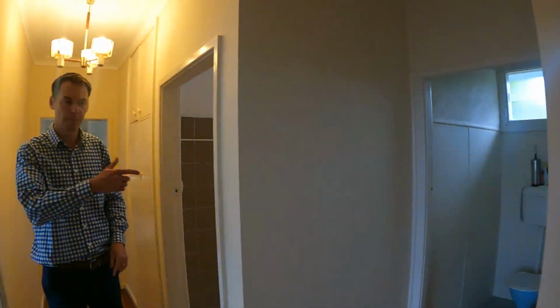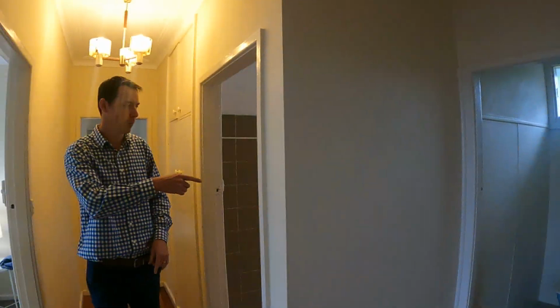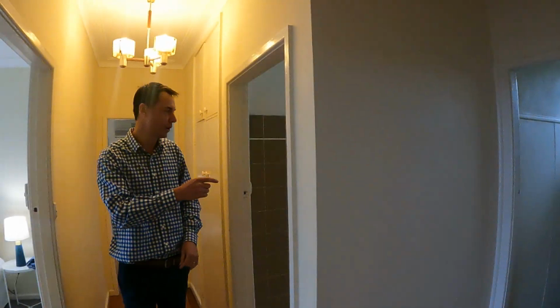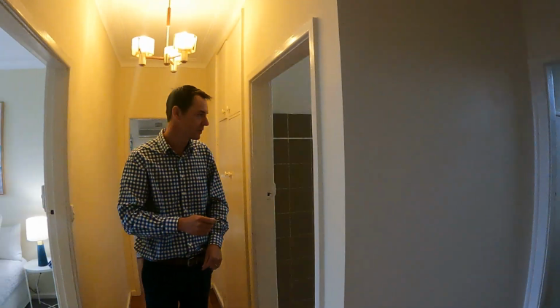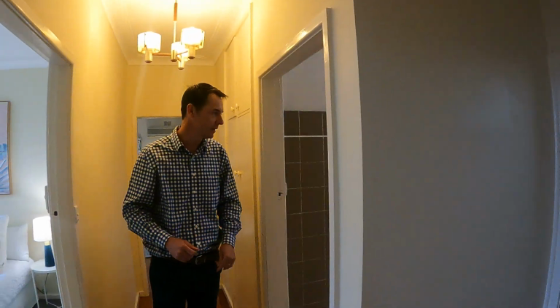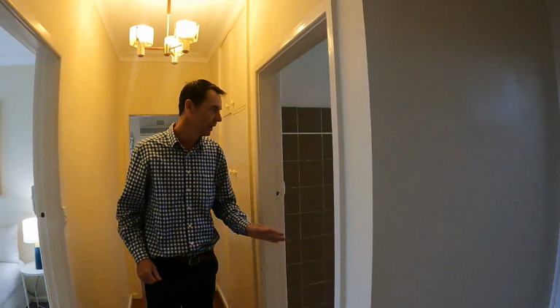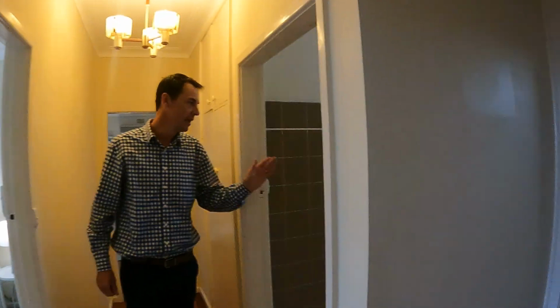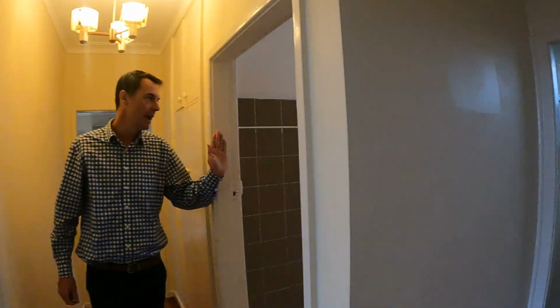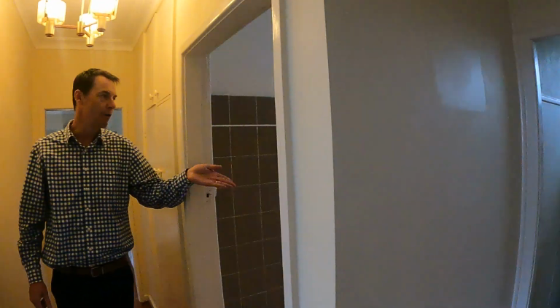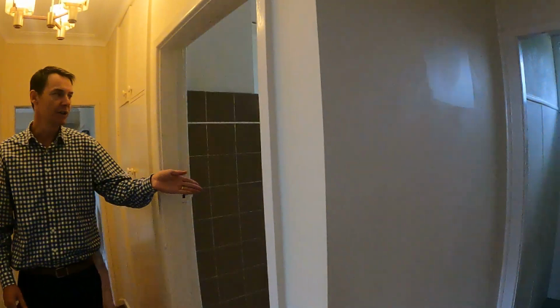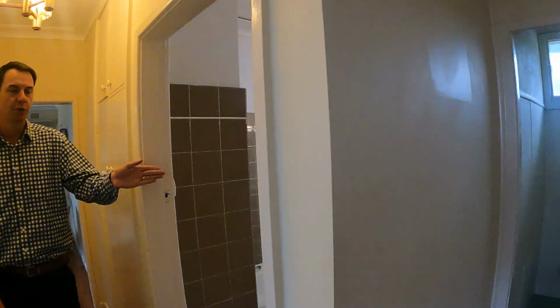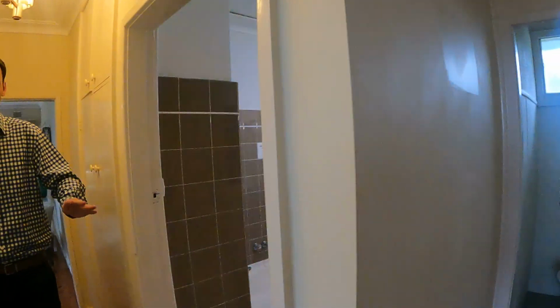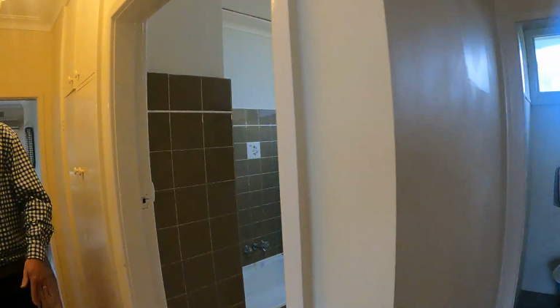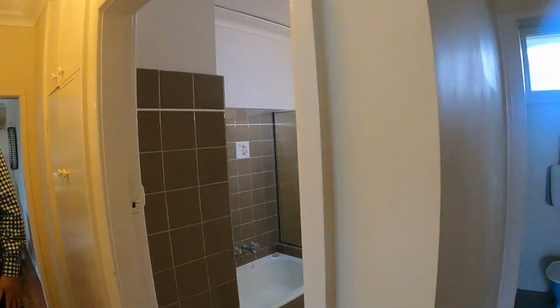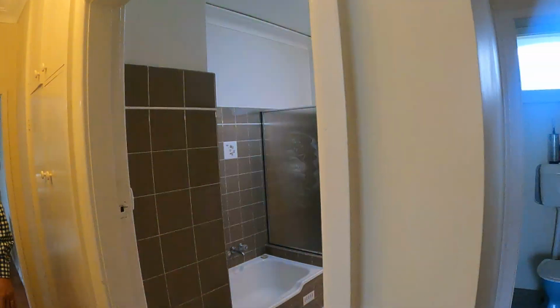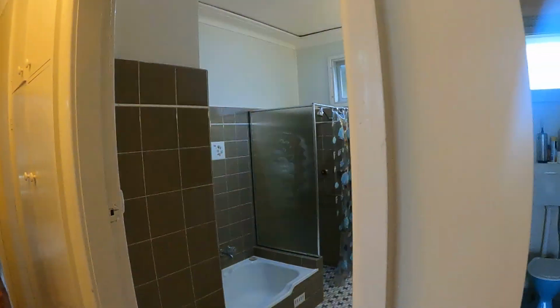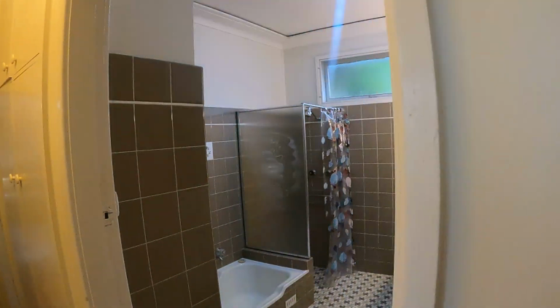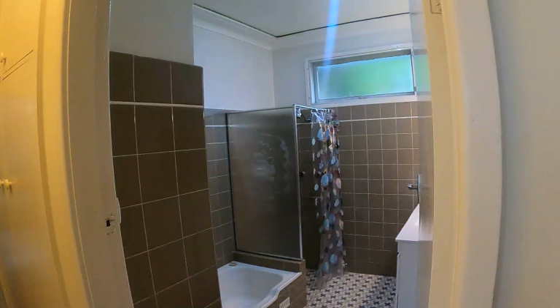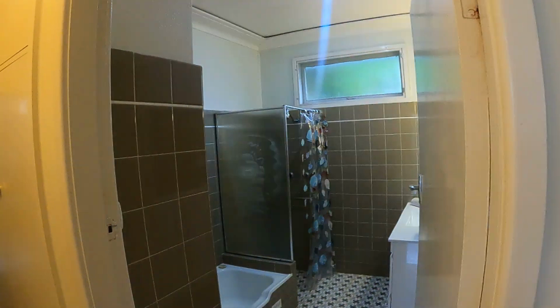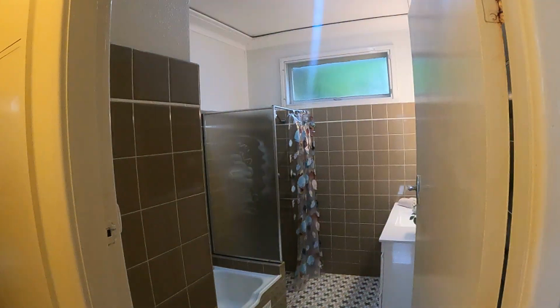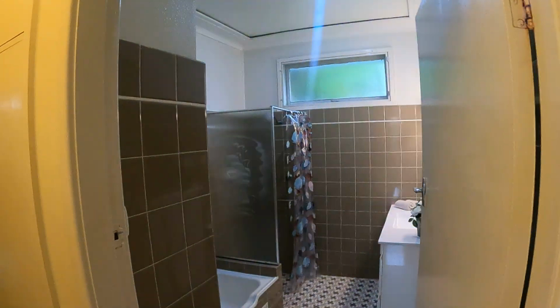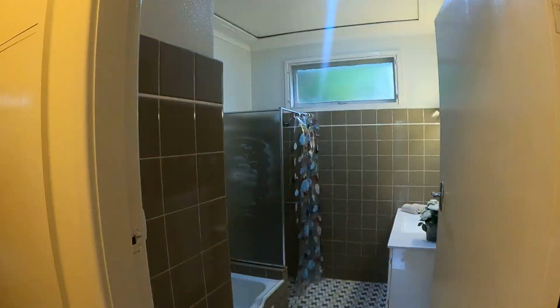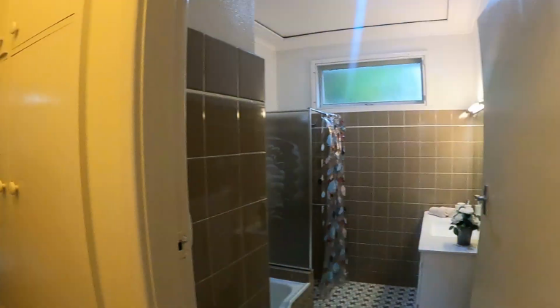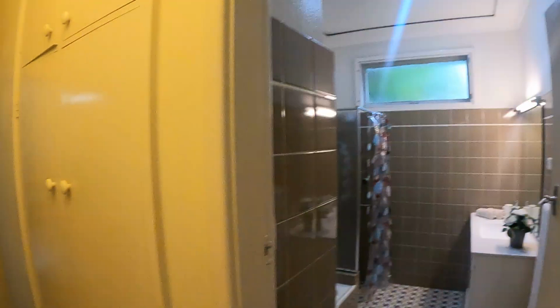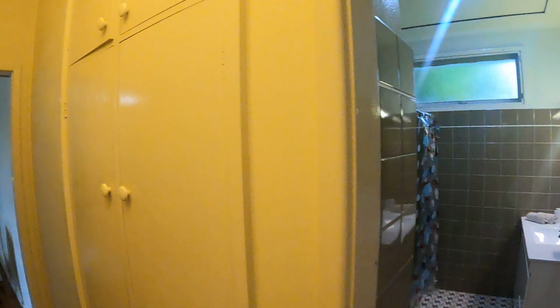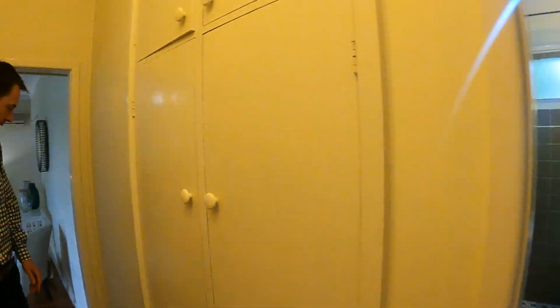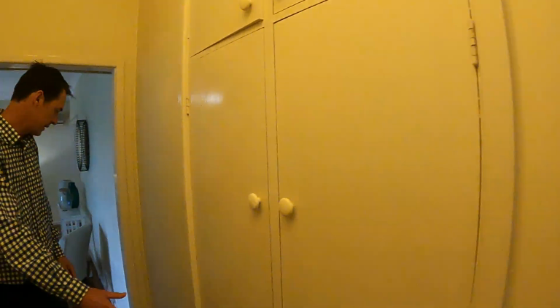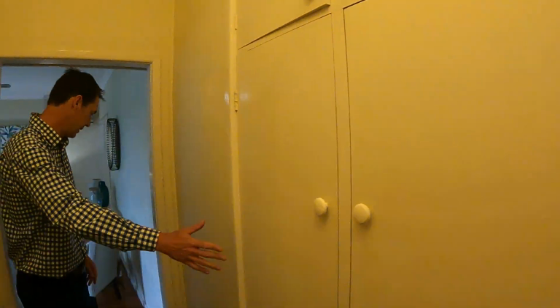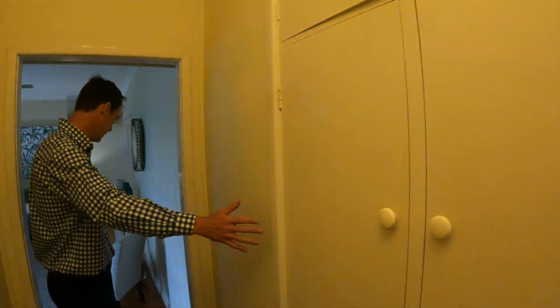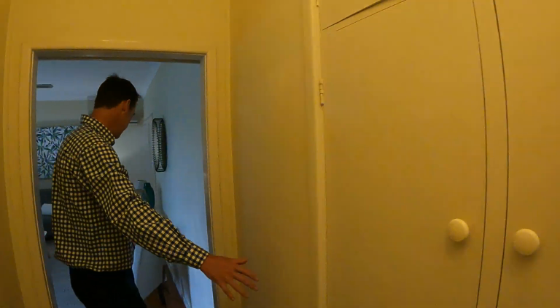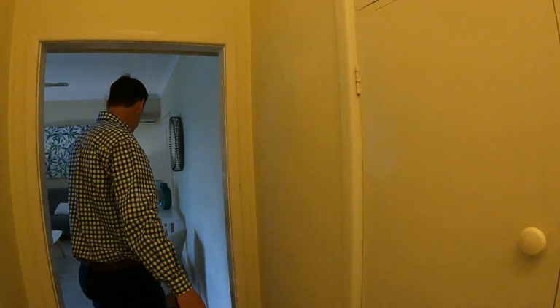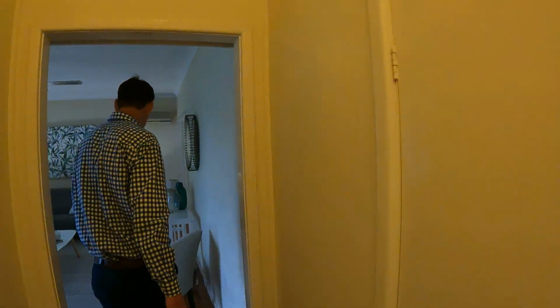Separate water closet. Original bathroom which is in really good order. Once again, linen cupboard.